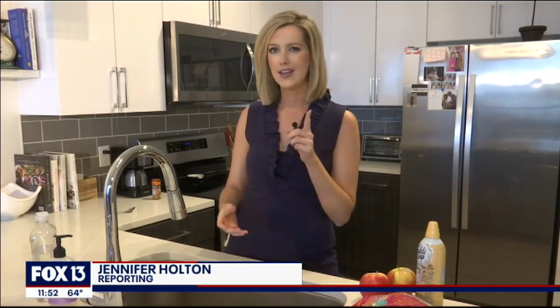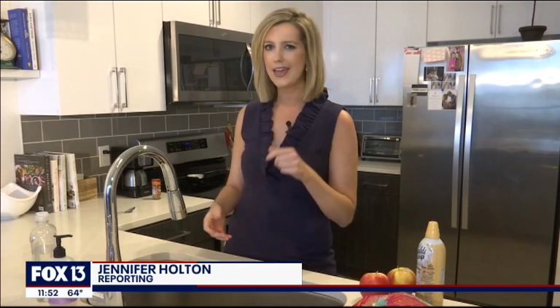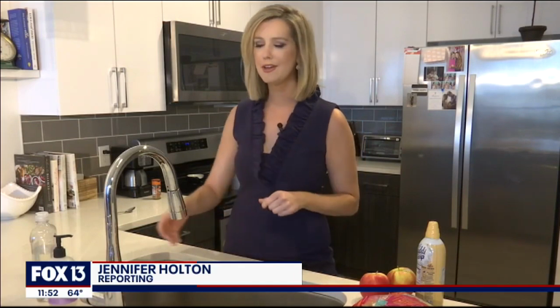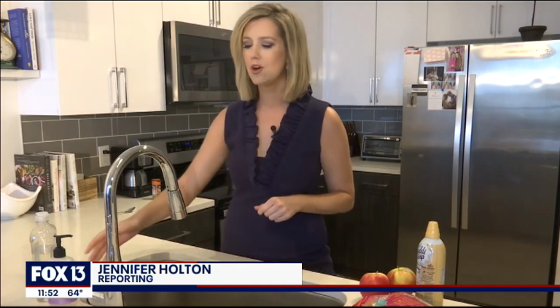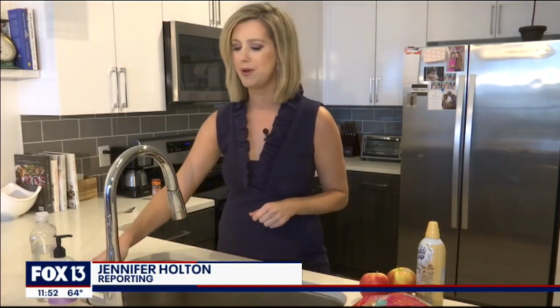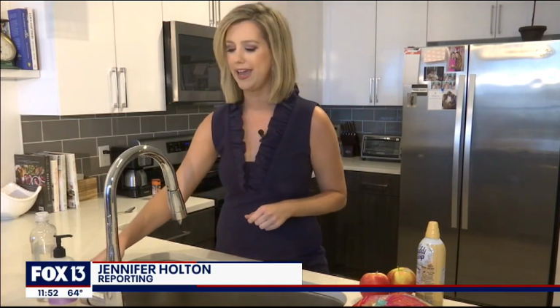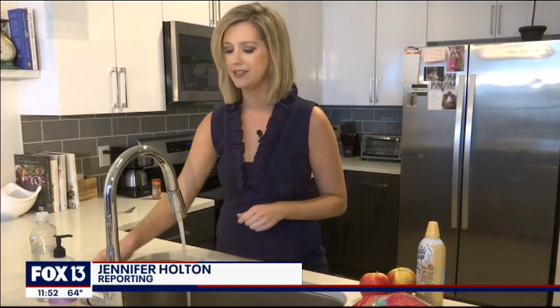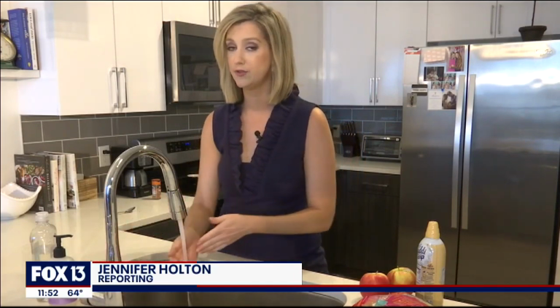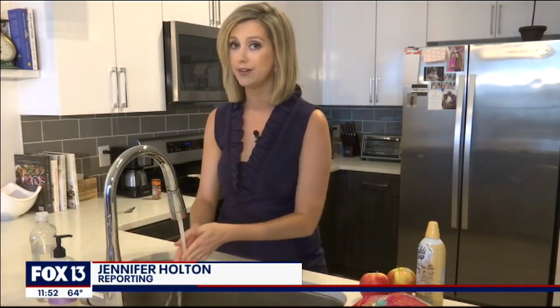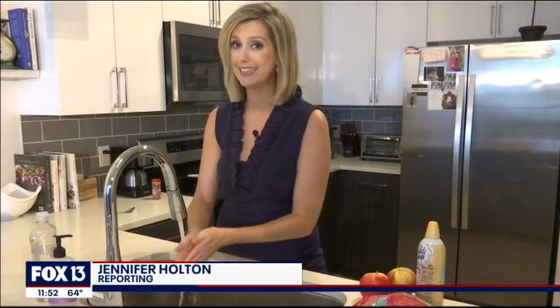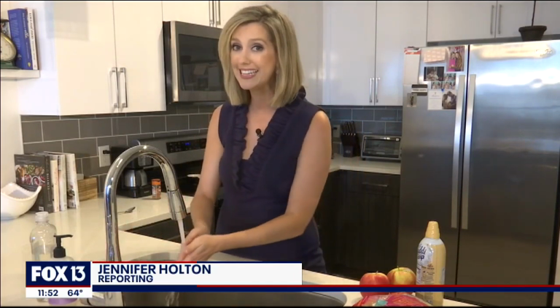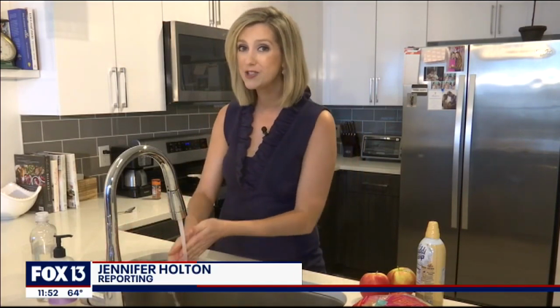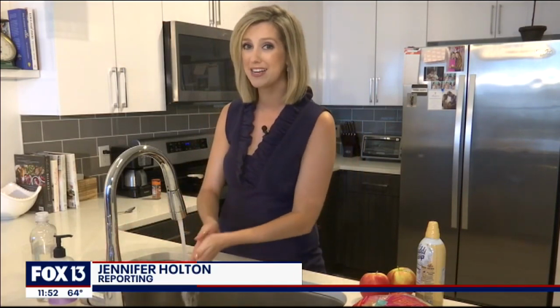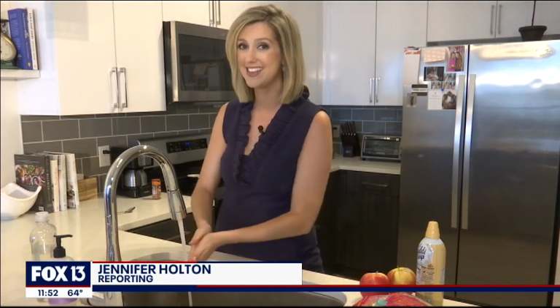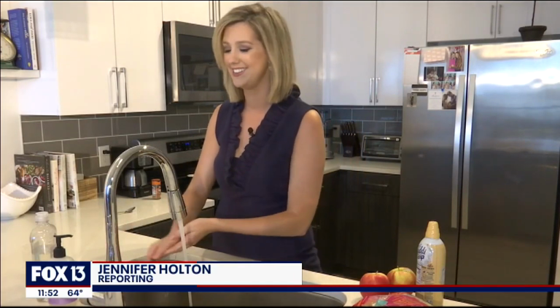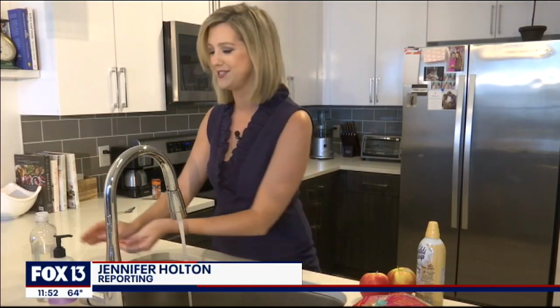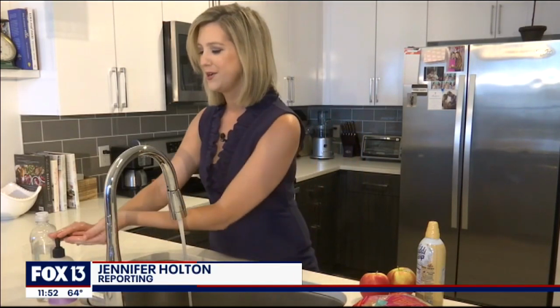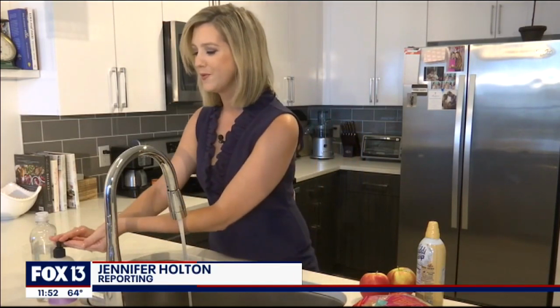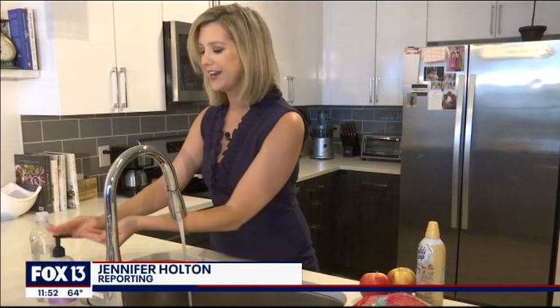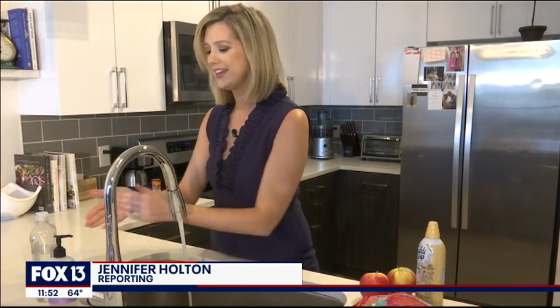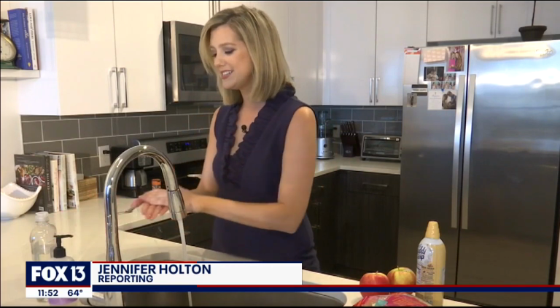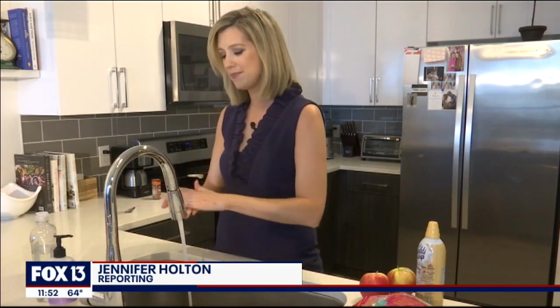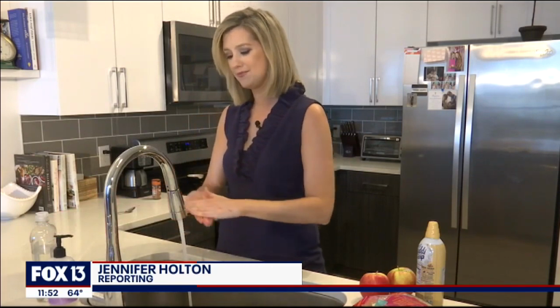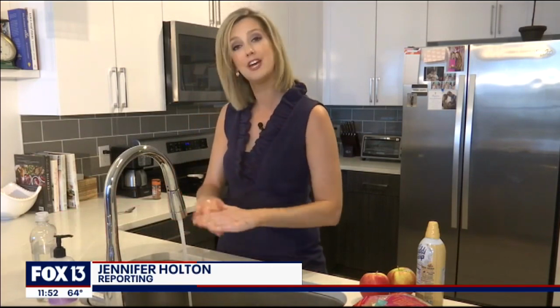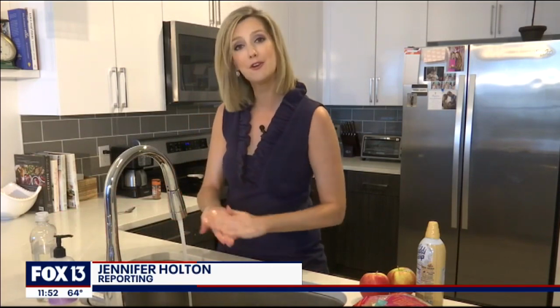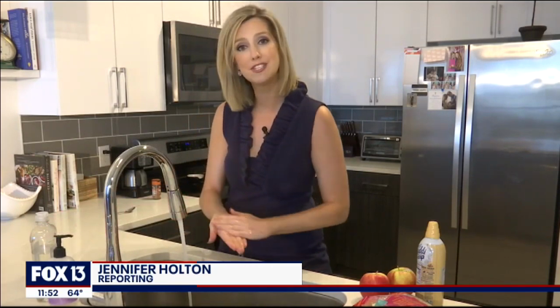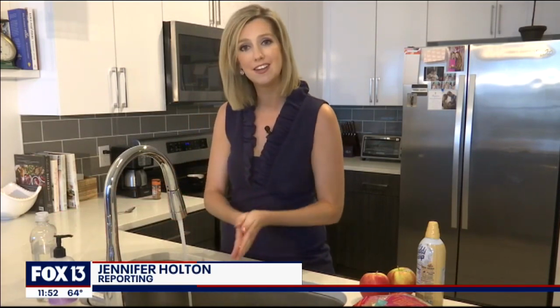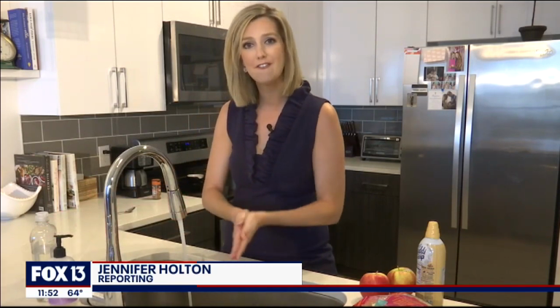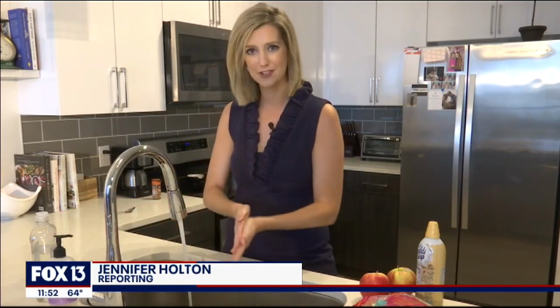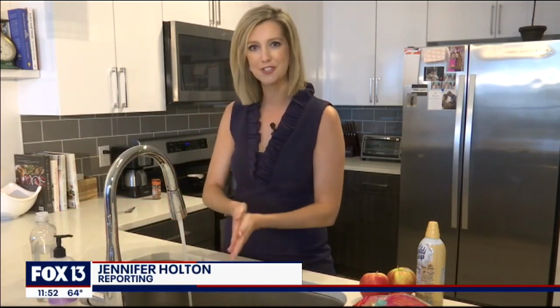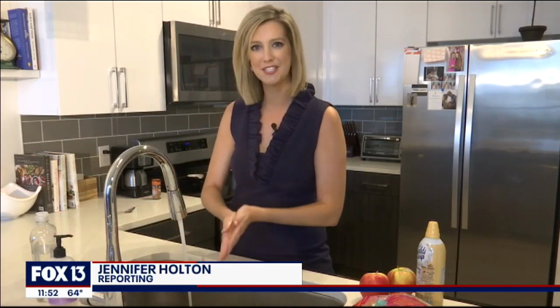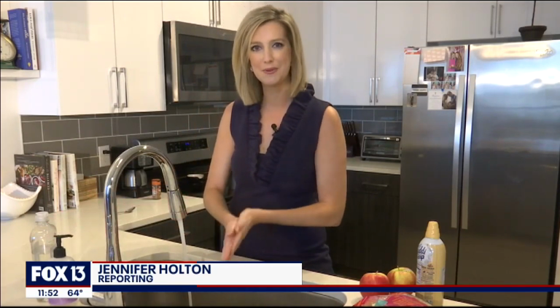I am going to wash my hands for at least 20 seconds. Reporting in Tampa, Jennifer Holton, Fox 13 News.